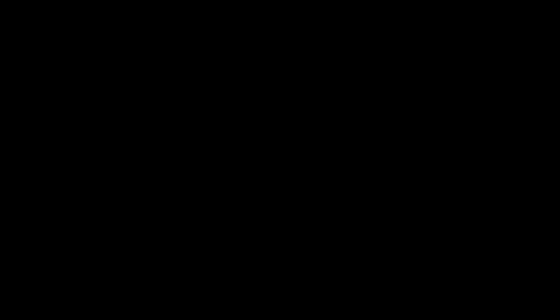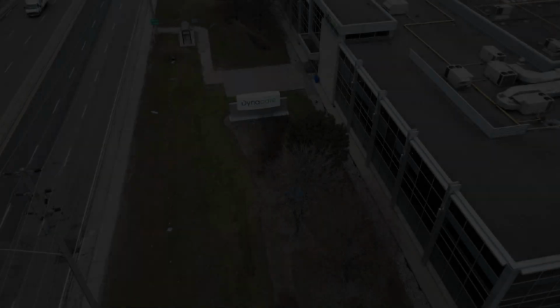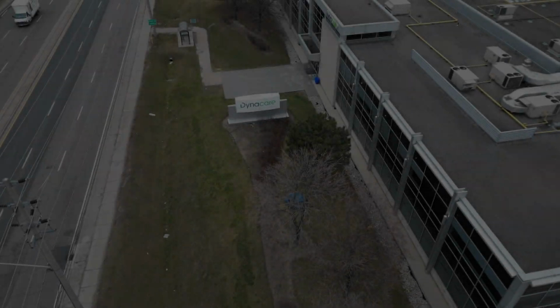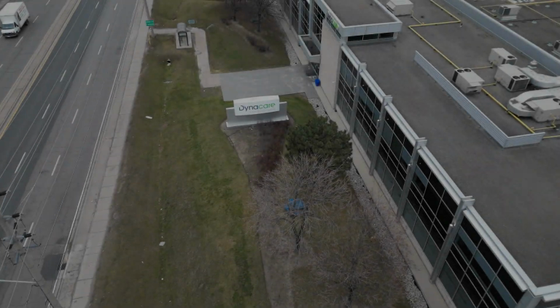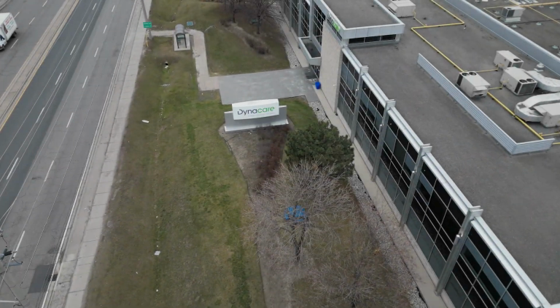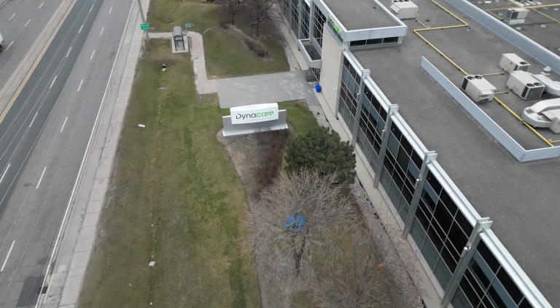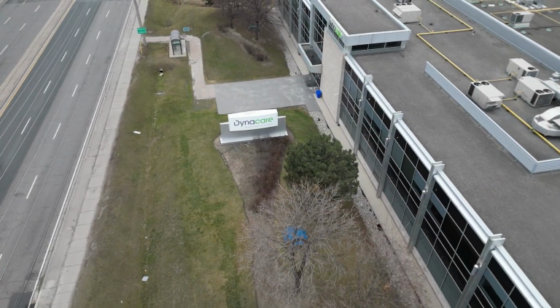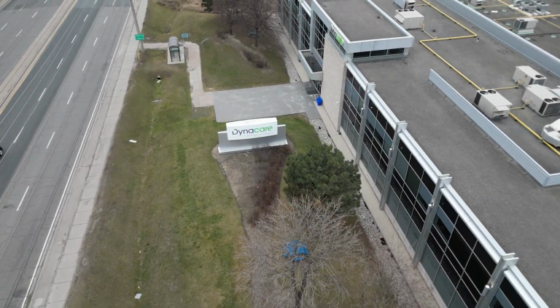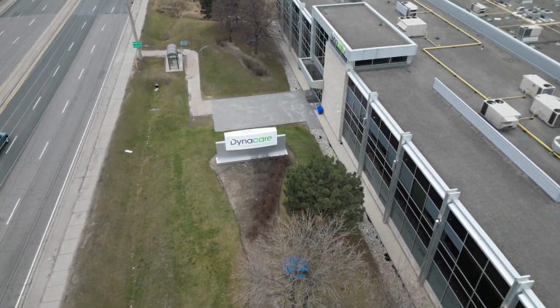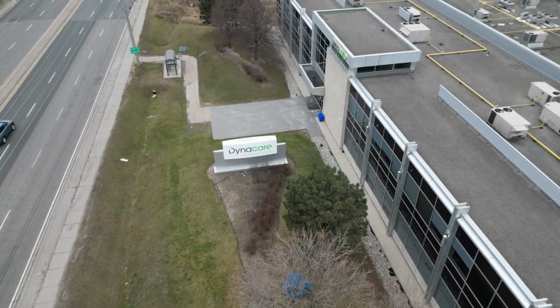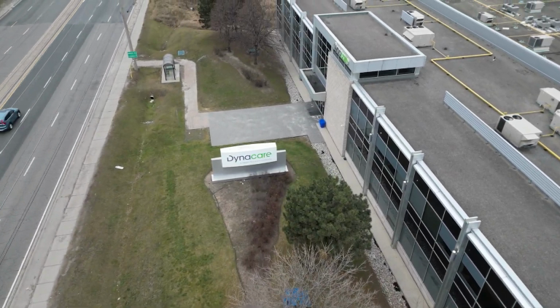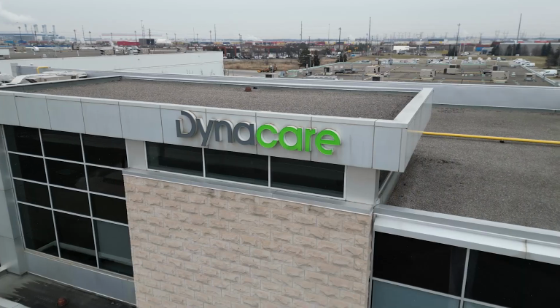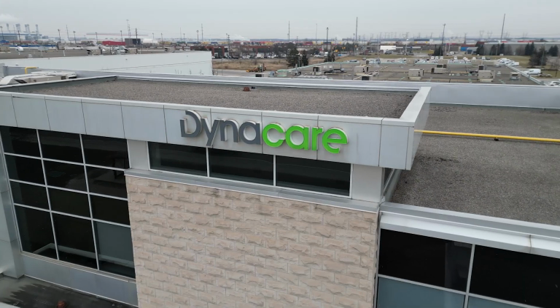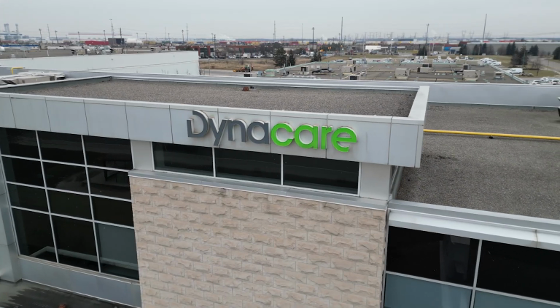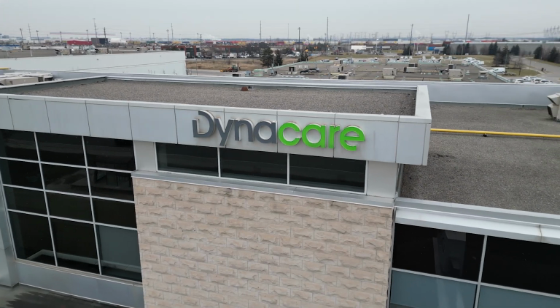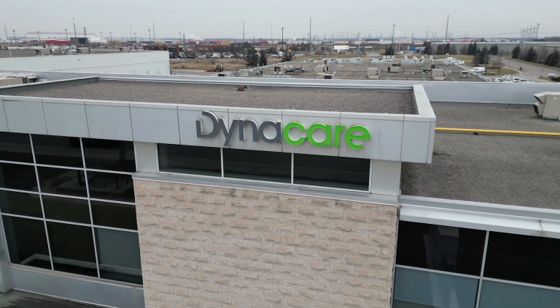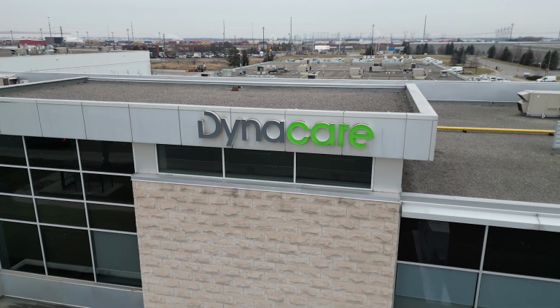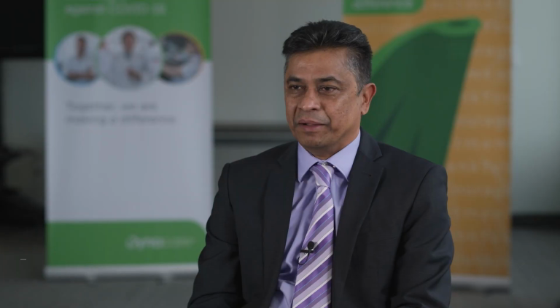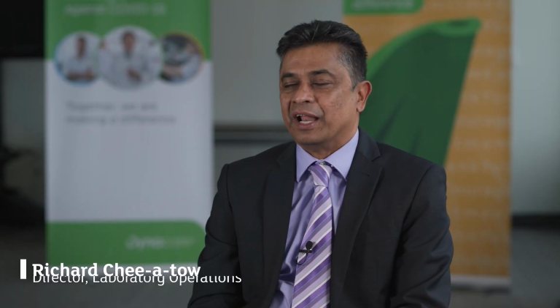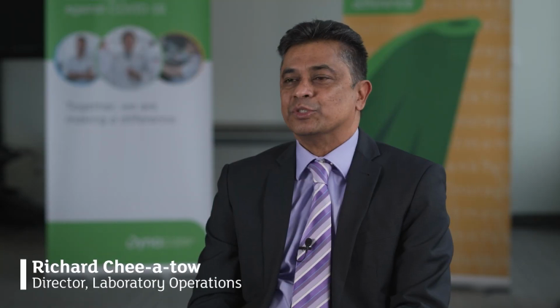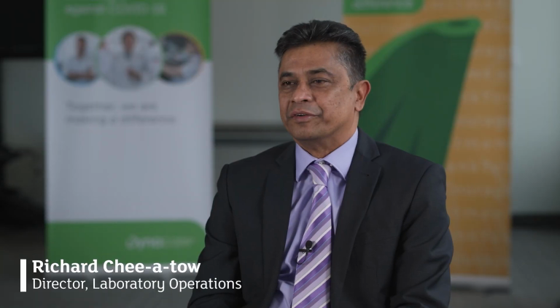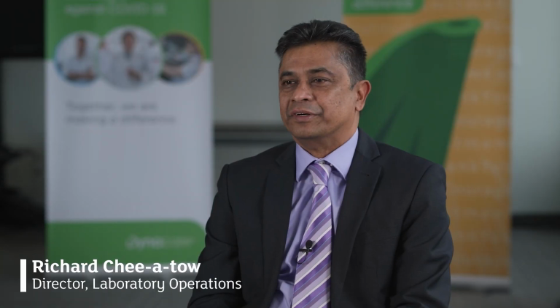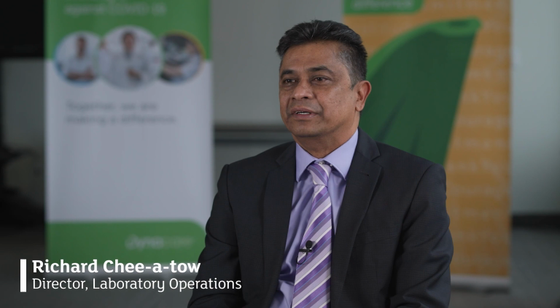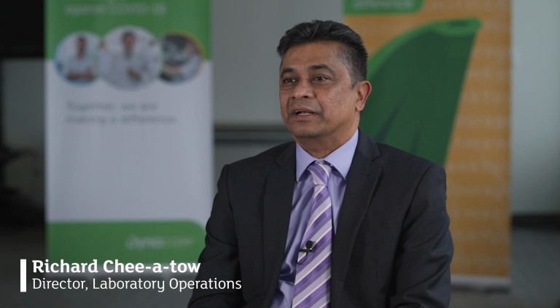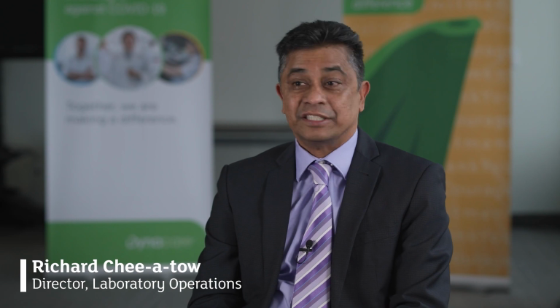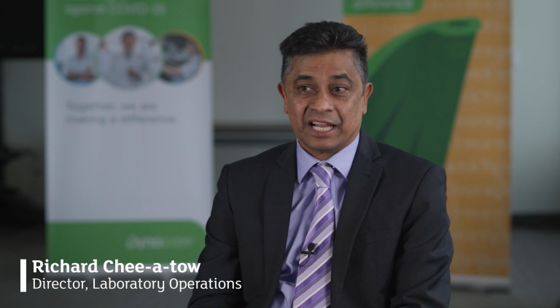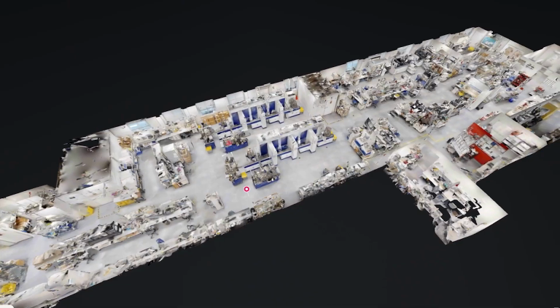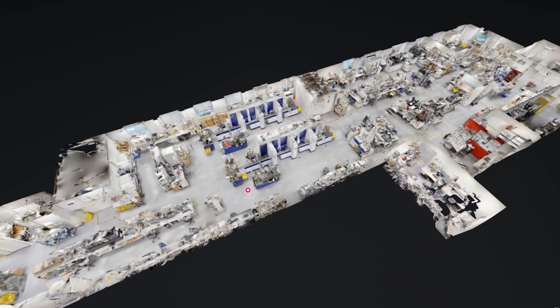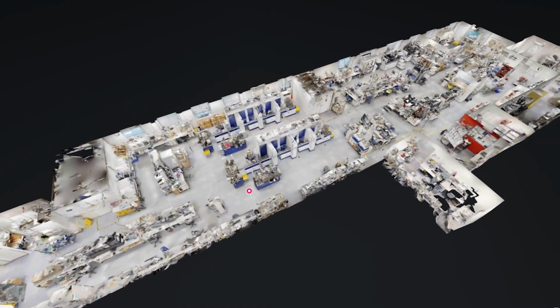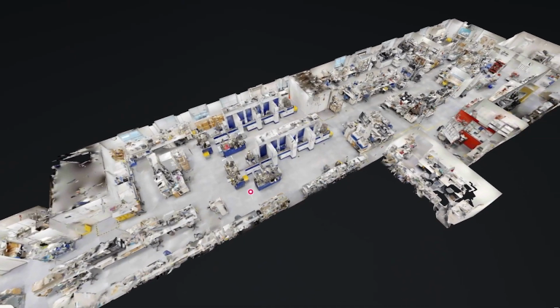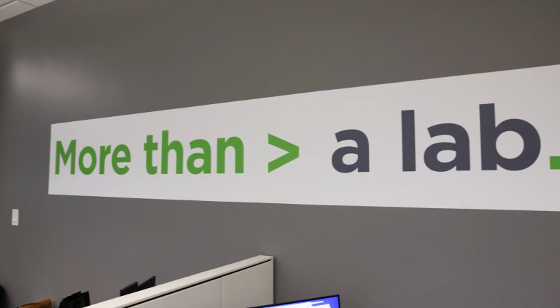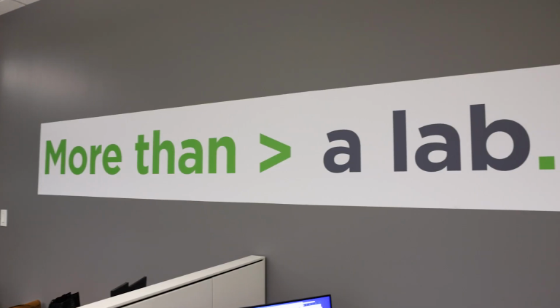These labs run 24/7. This lab that we're in here, the Brampton Lab, is one of our largest labs across the DynaCare family.